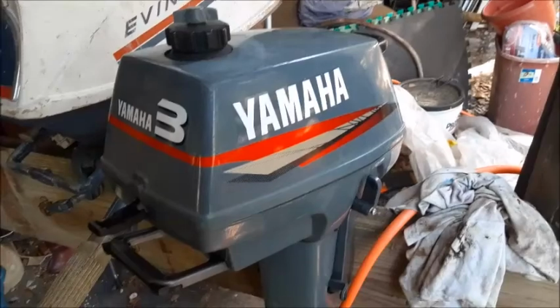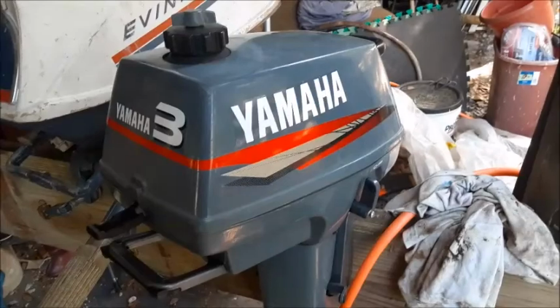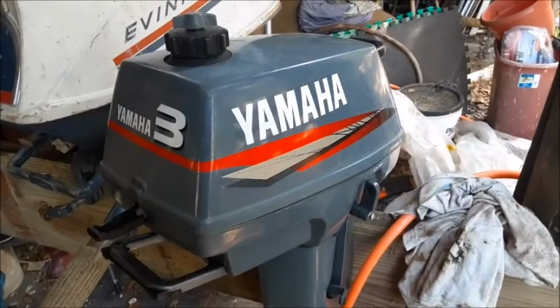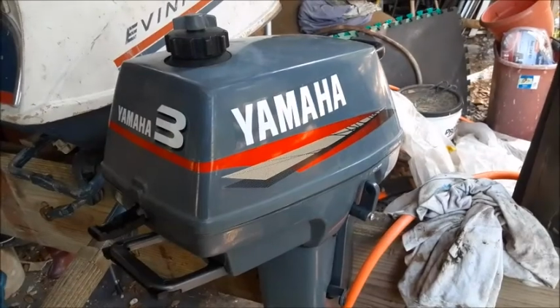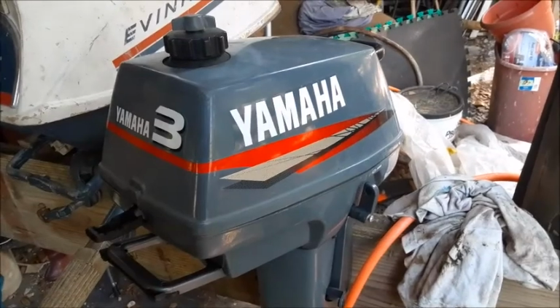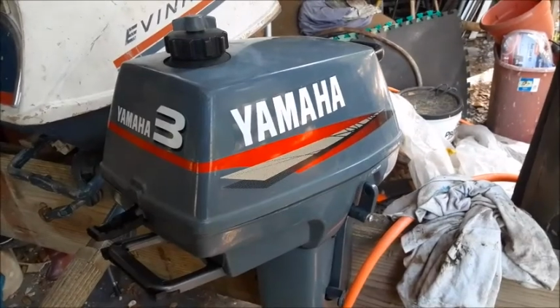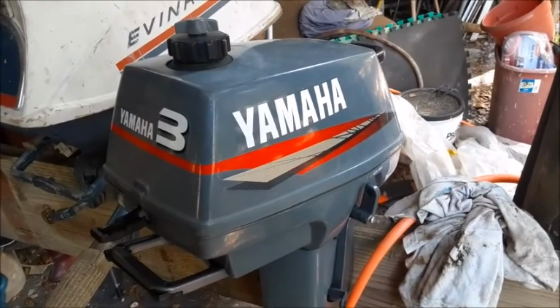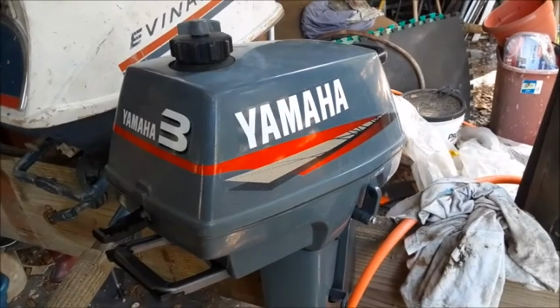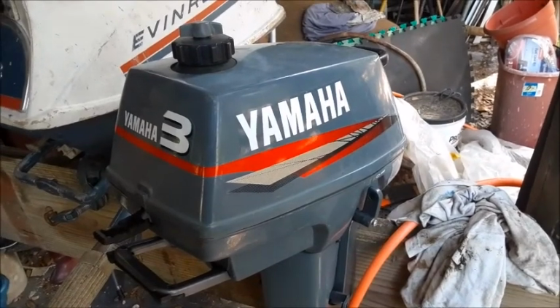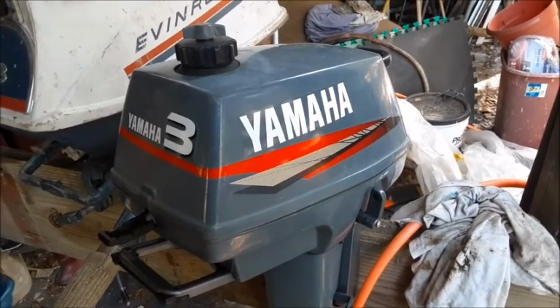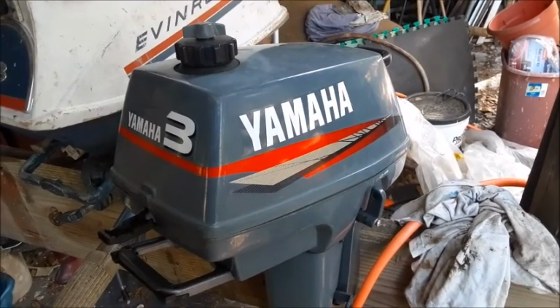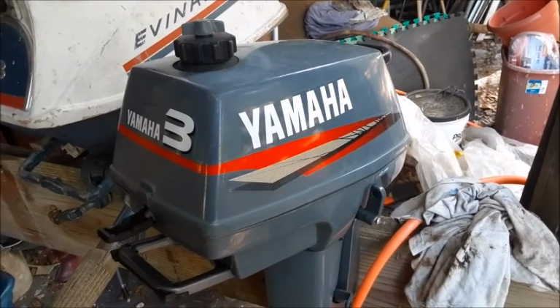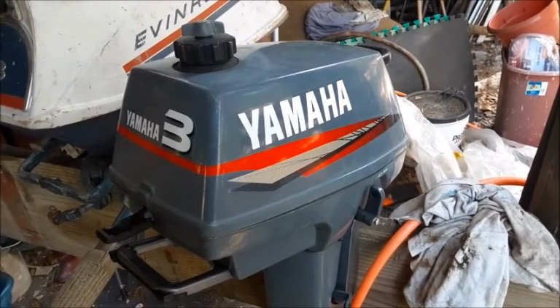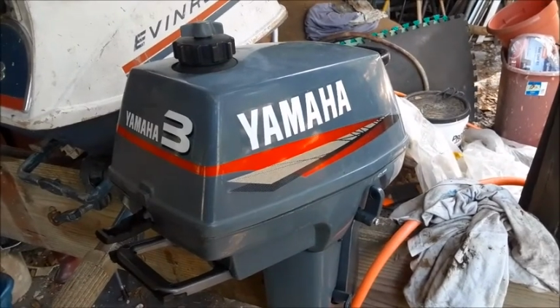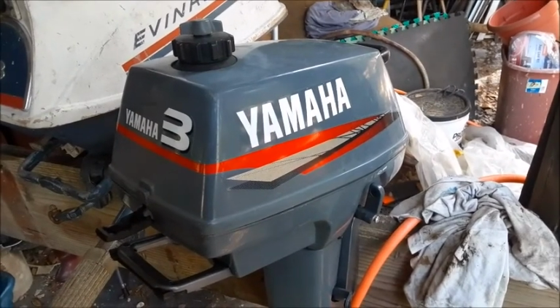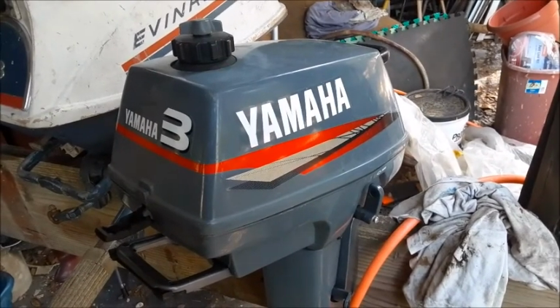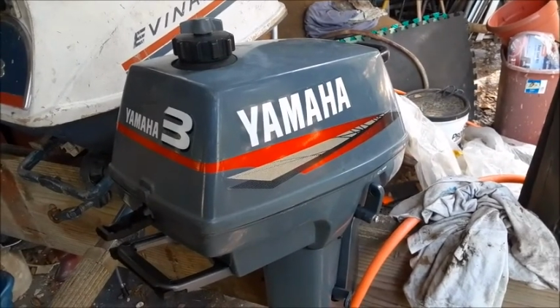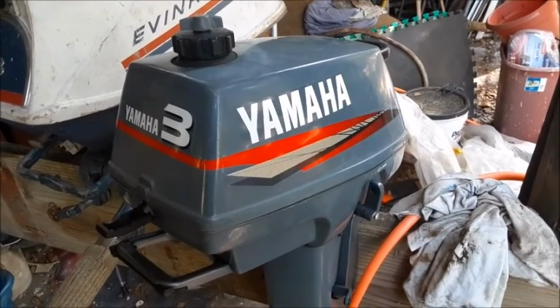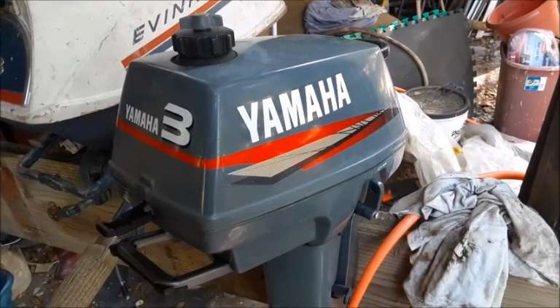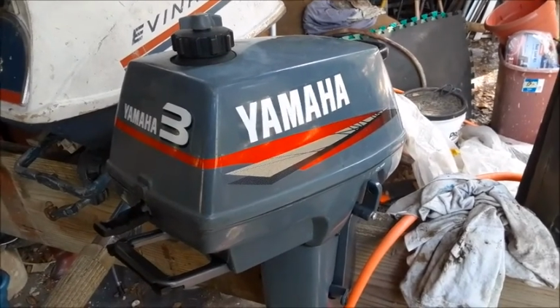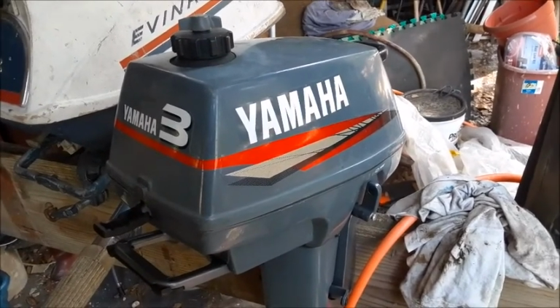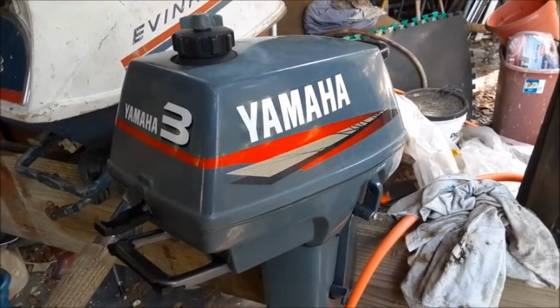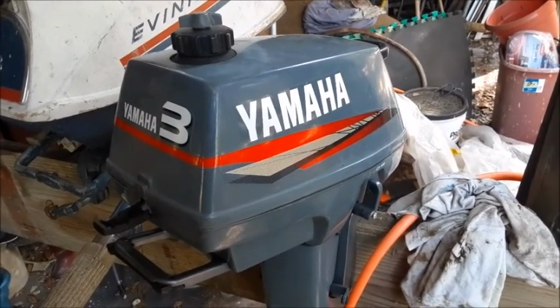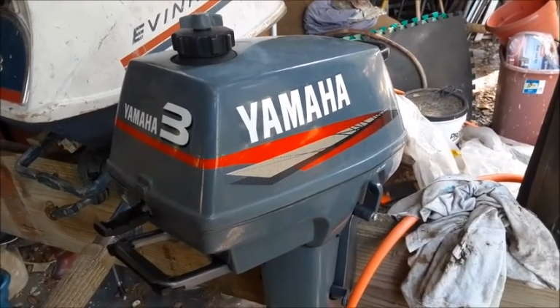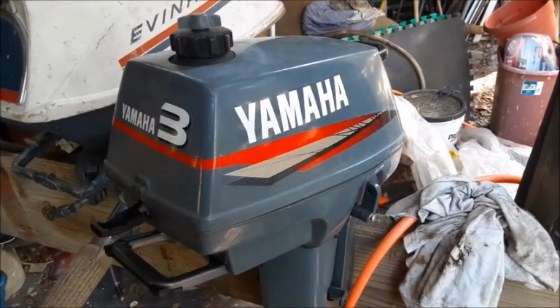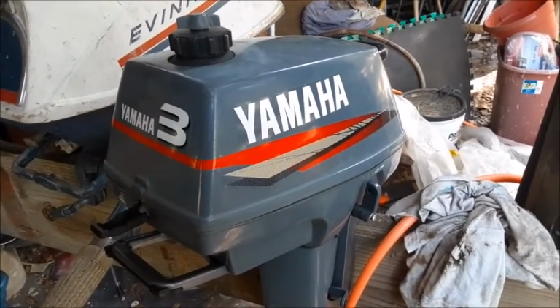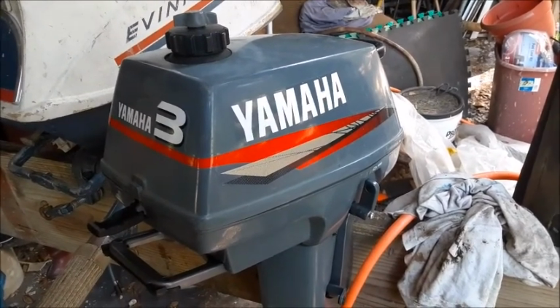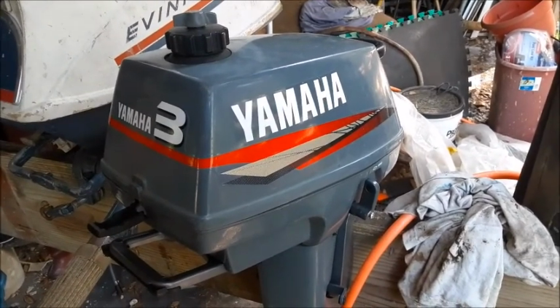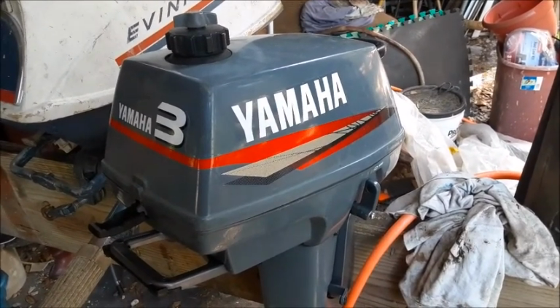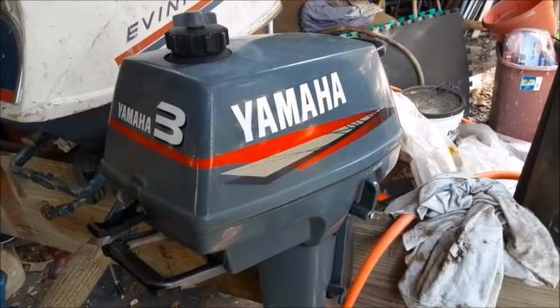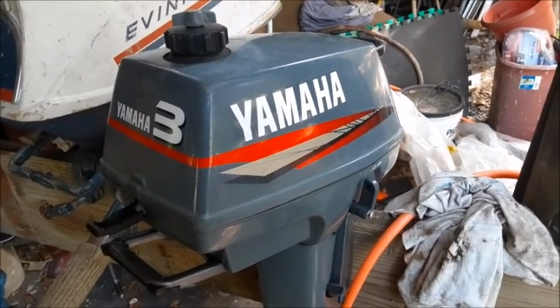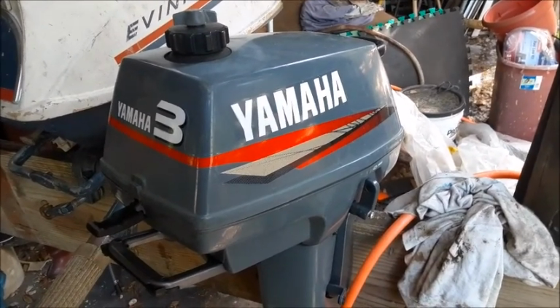Today we're going to be removing, cleaning, and rebuilding the carburetor on this three horse Yamaha outboard motor.